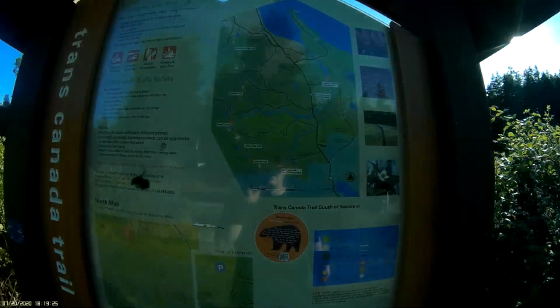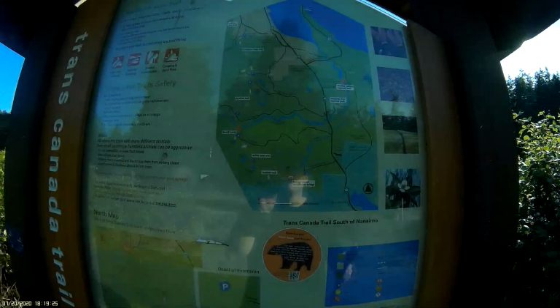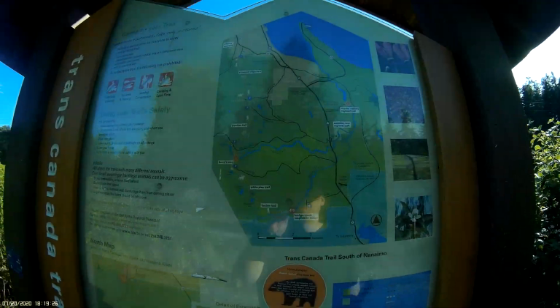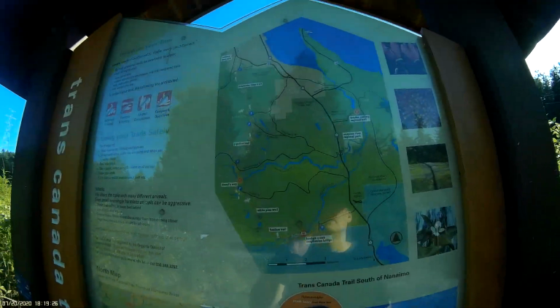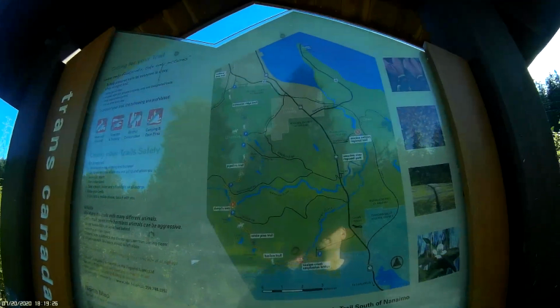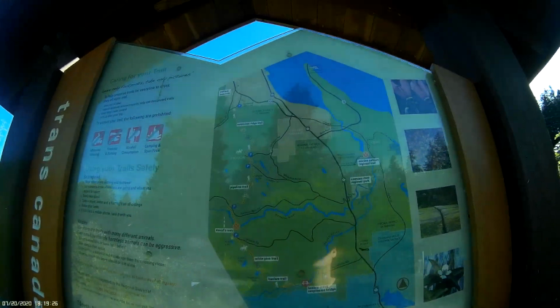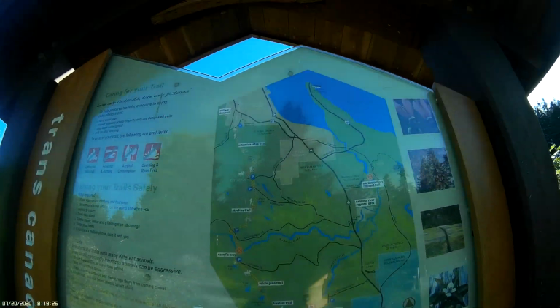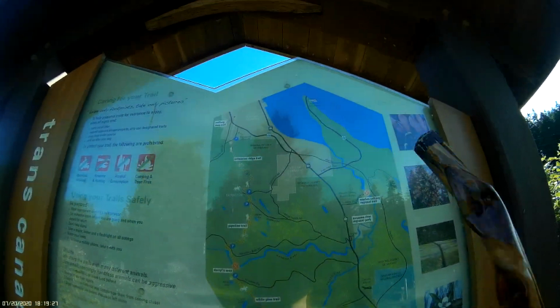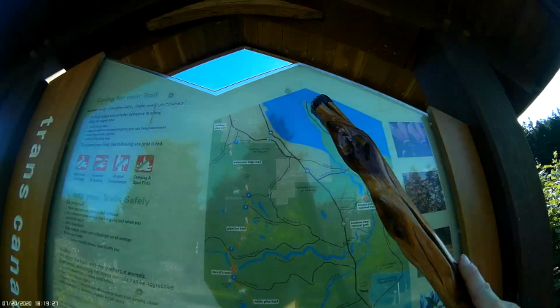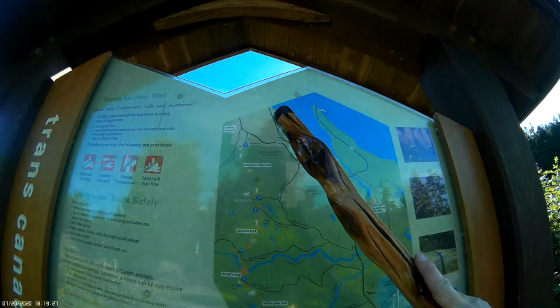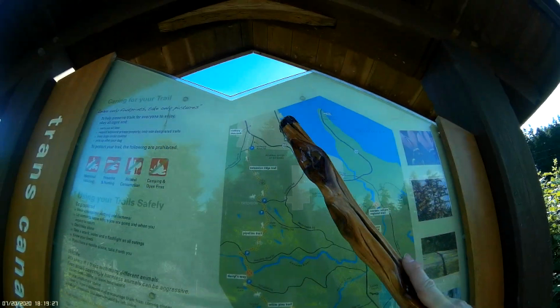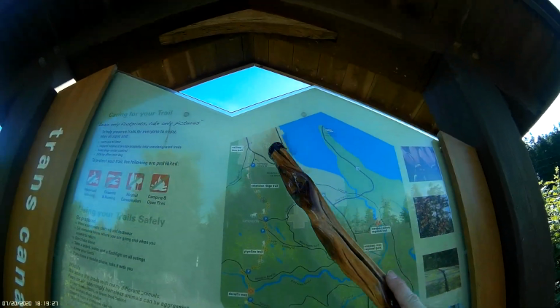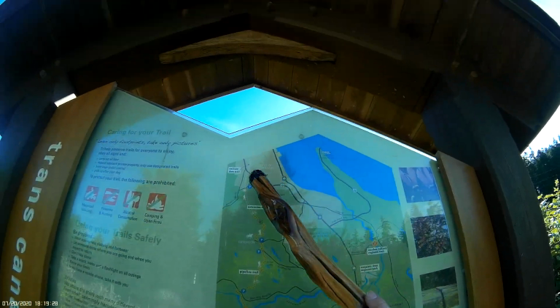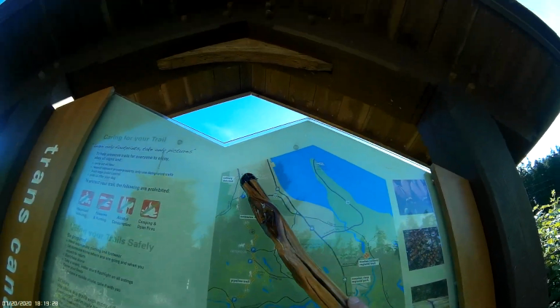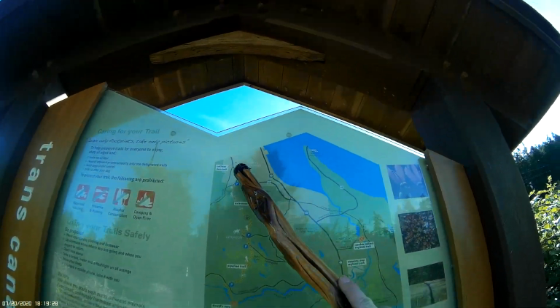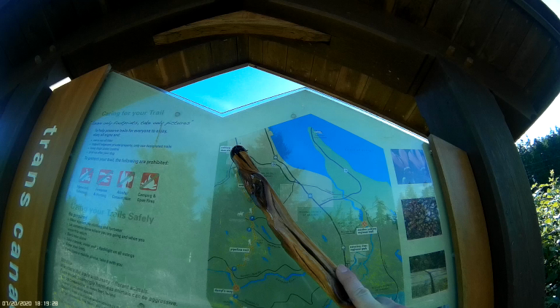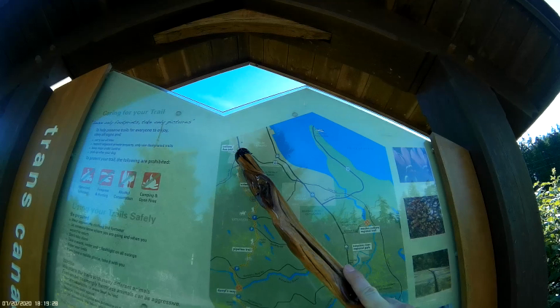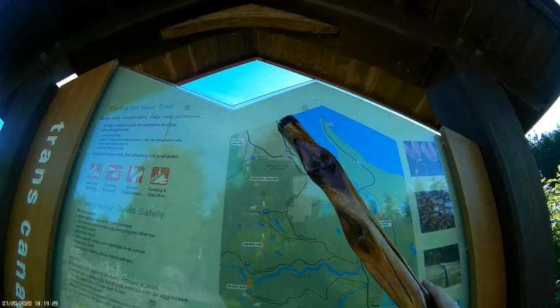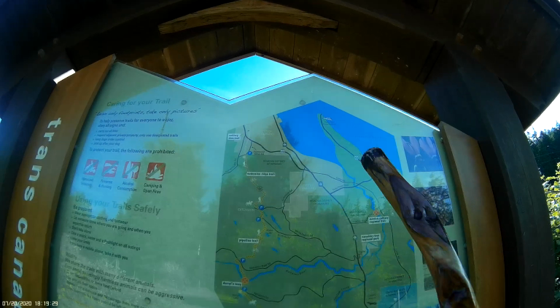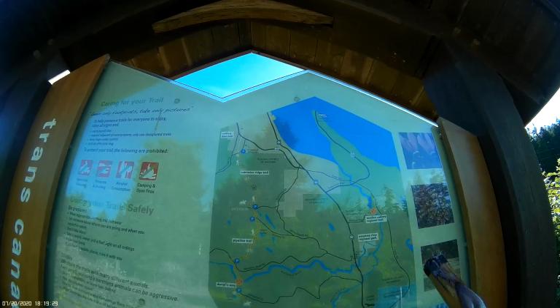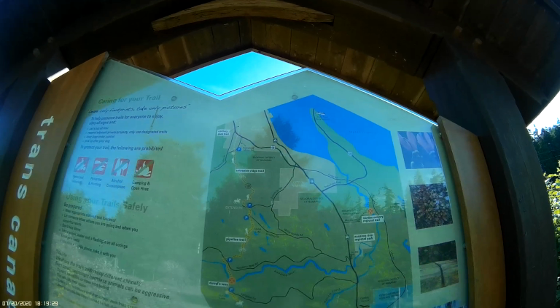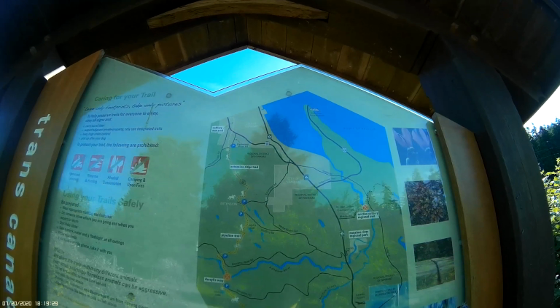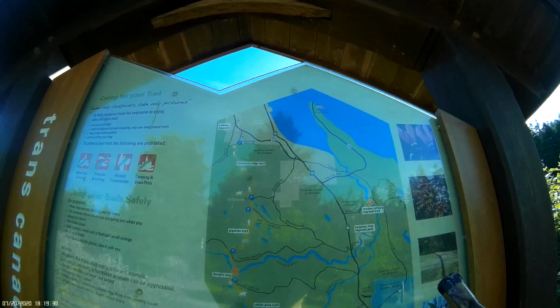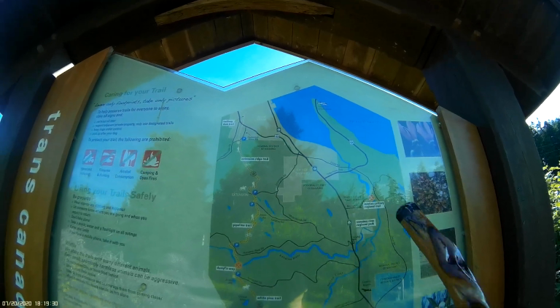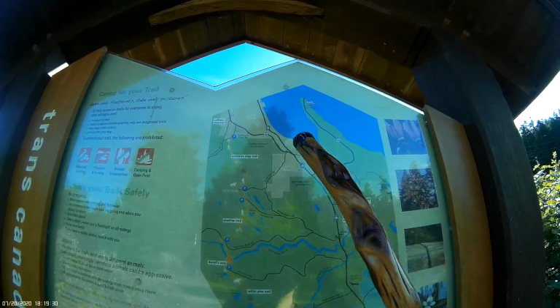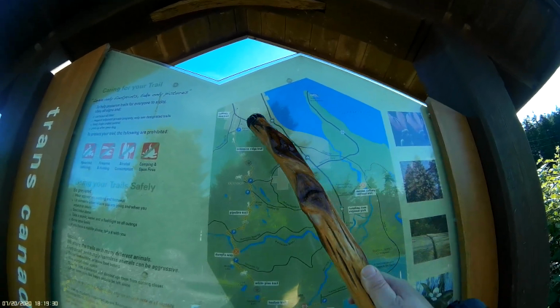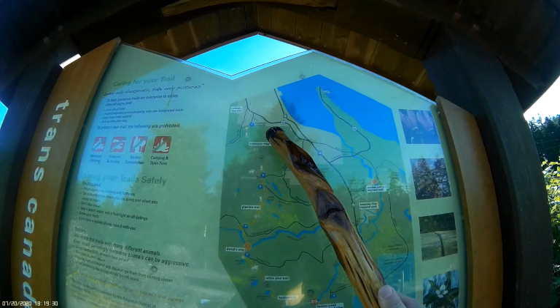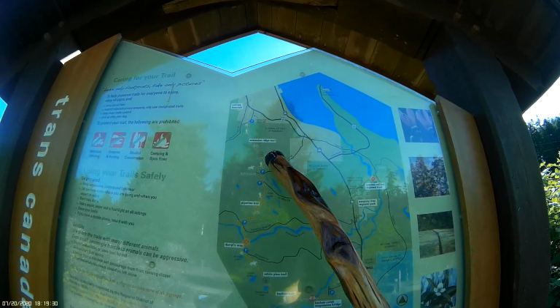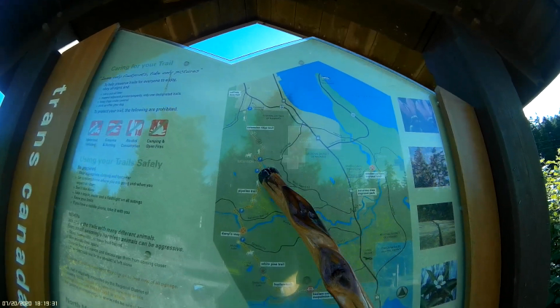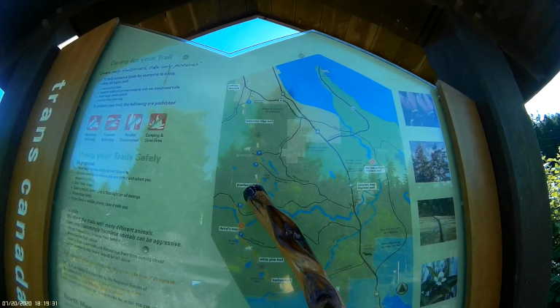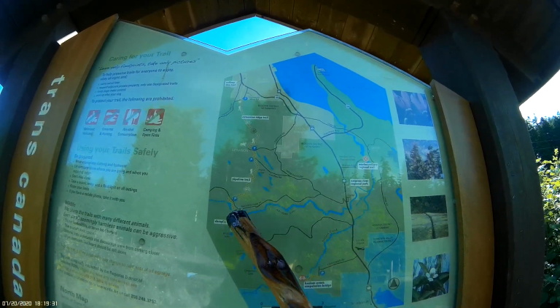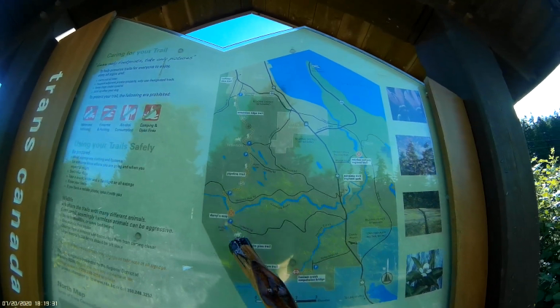But based on the map, we're here — Extension Ridge, Pipeline Ridge.